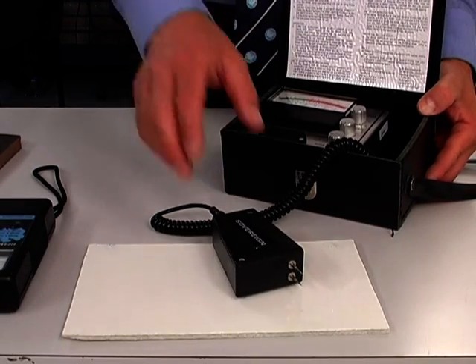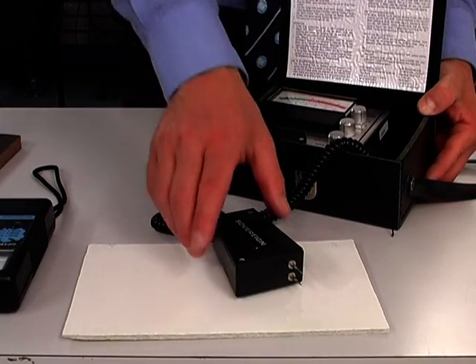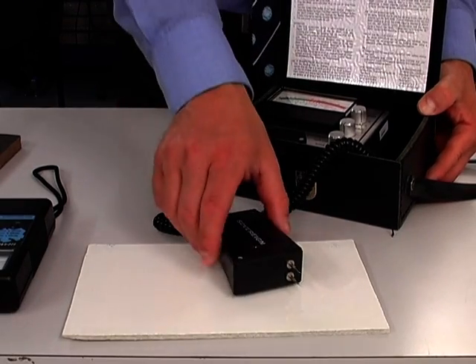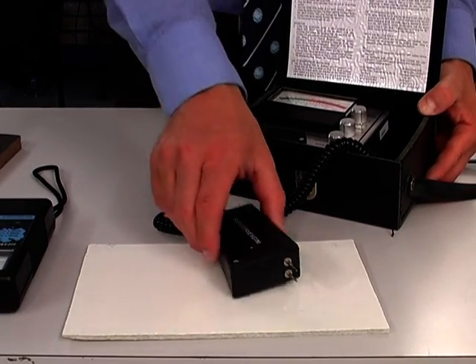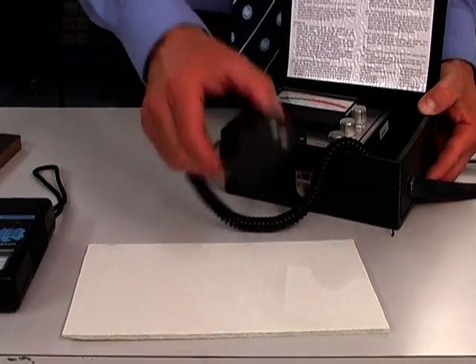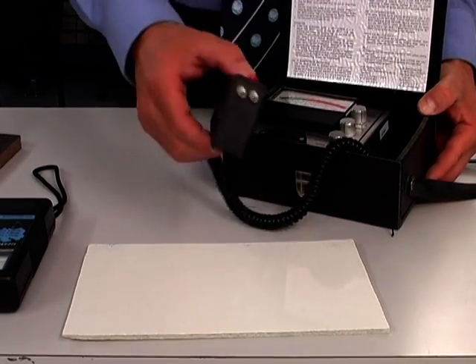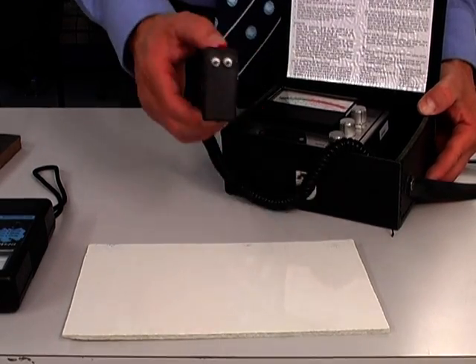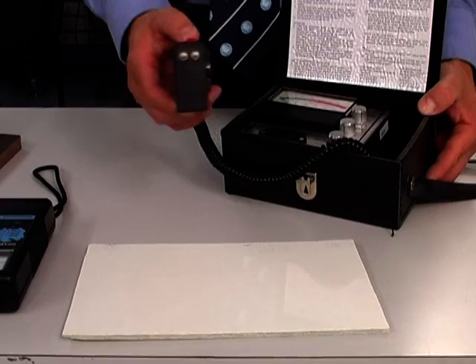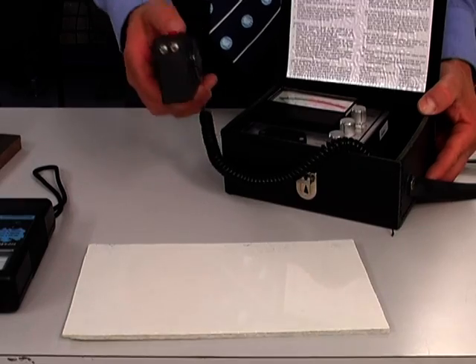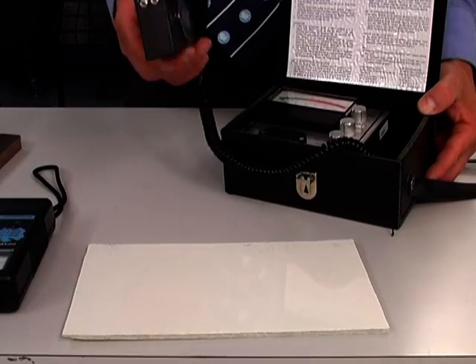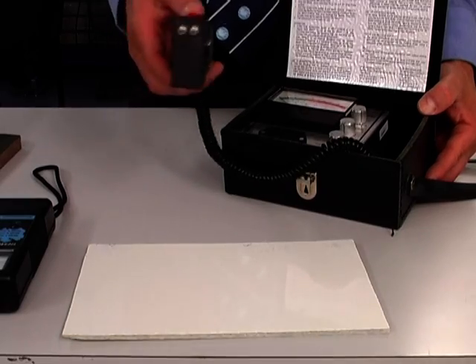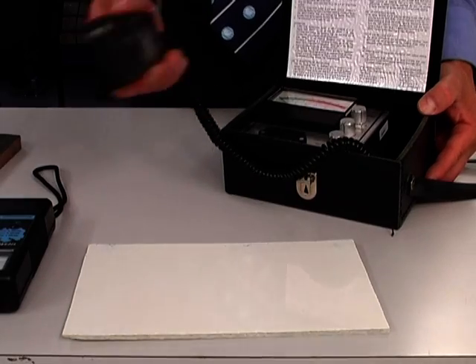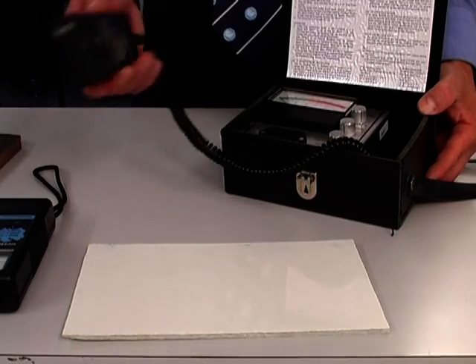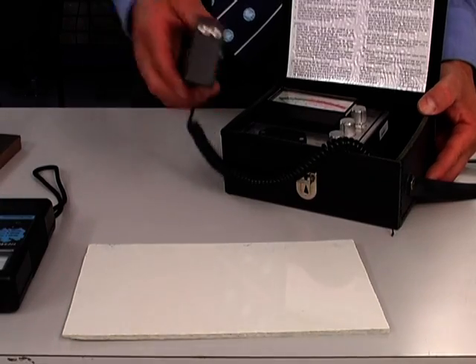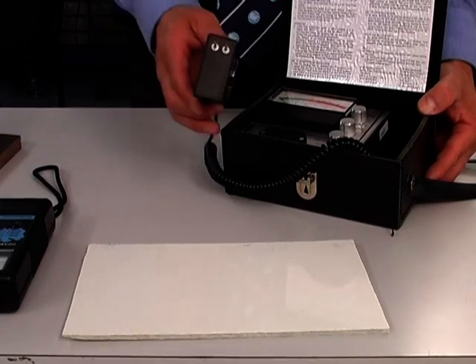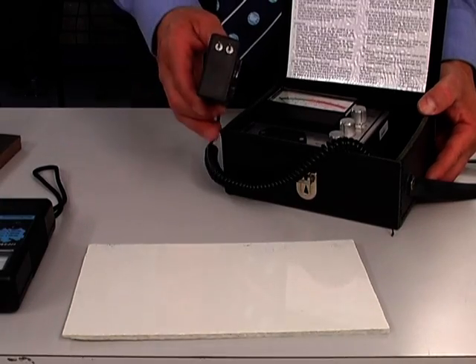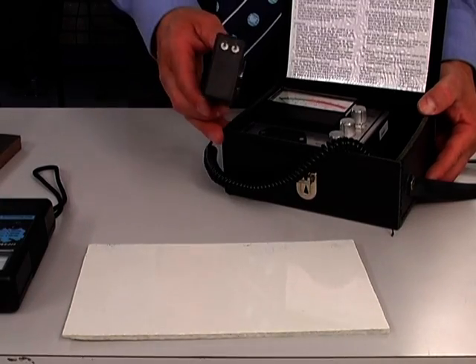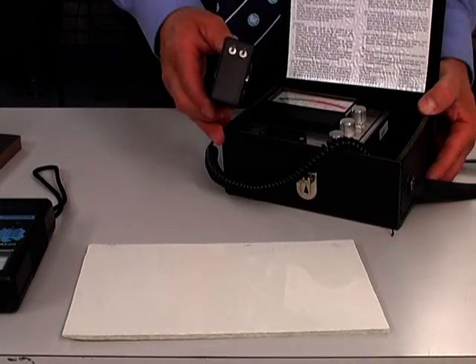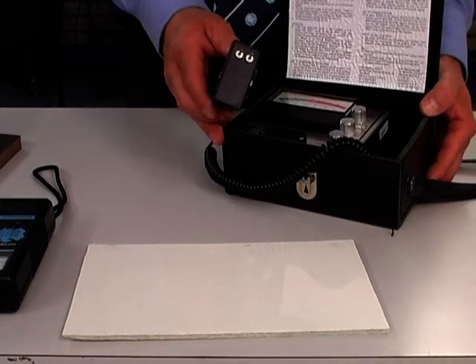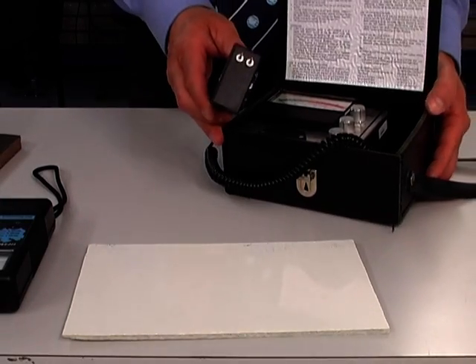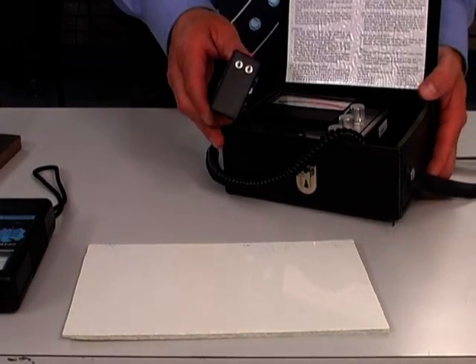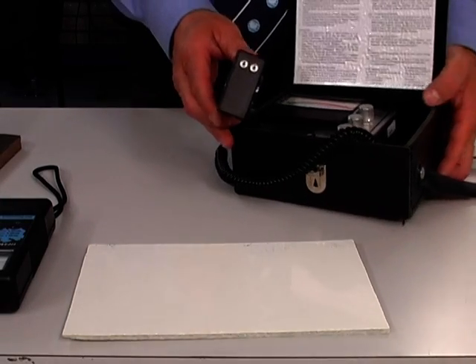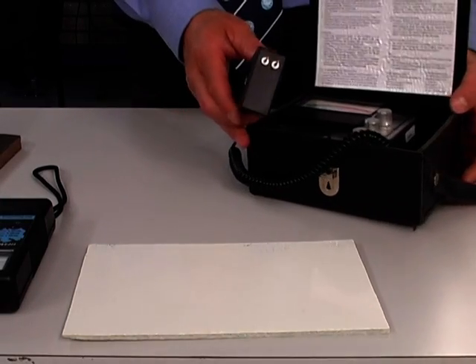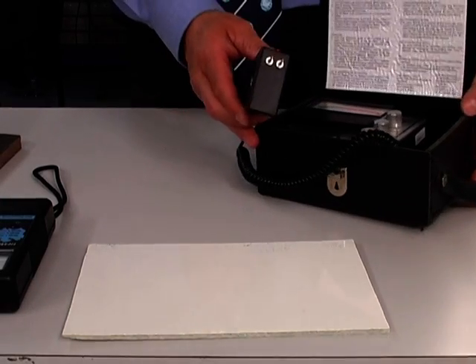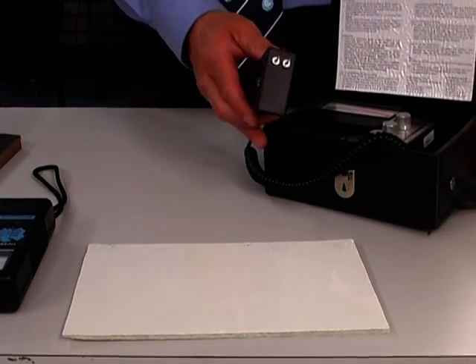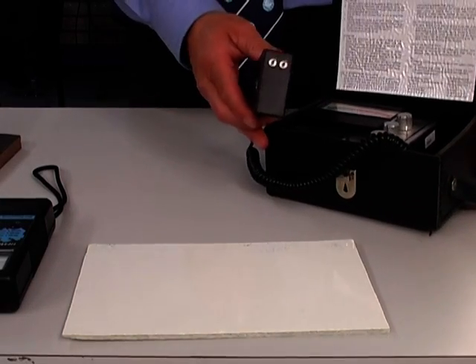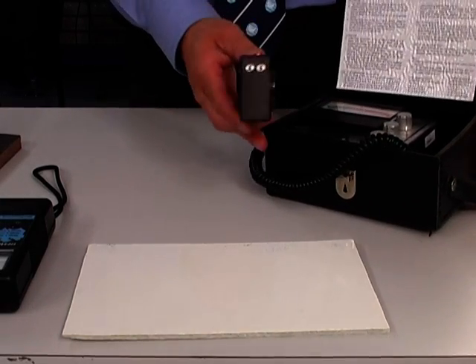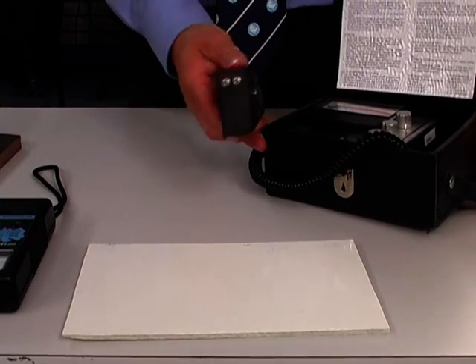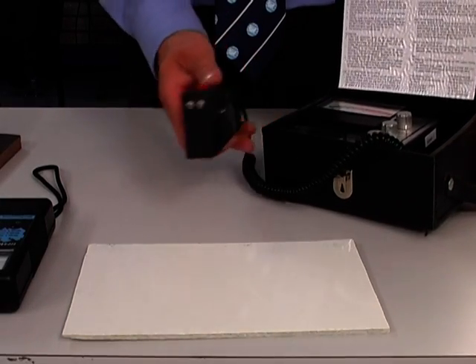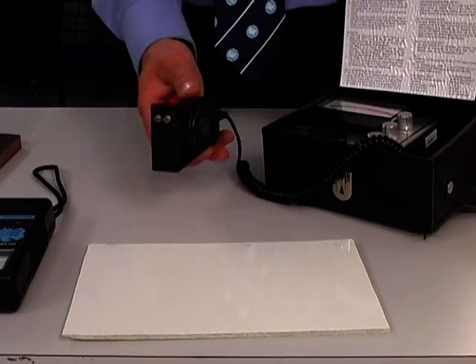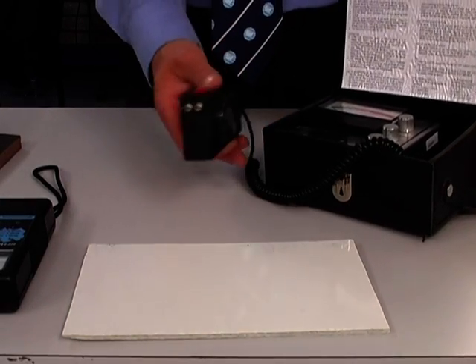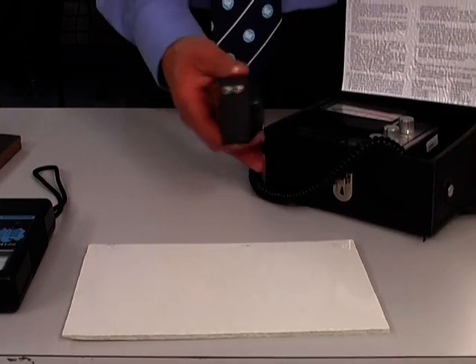It is difficult because of the different technology in the meters to therefore directly compare the two meters.